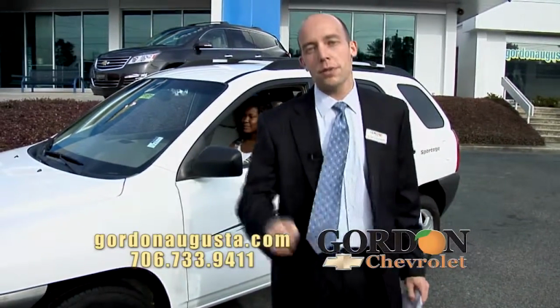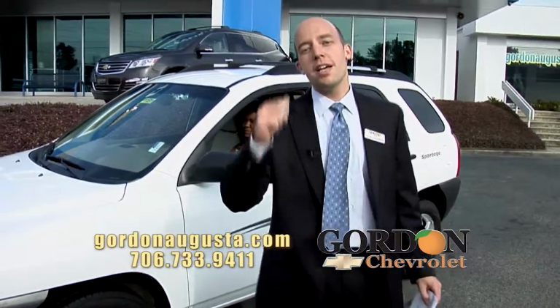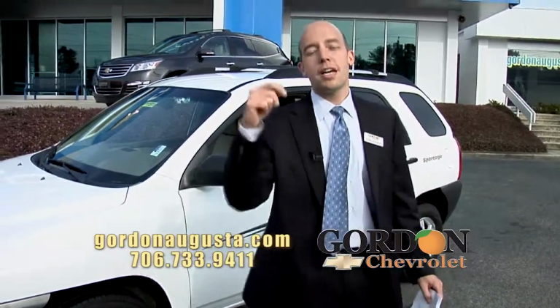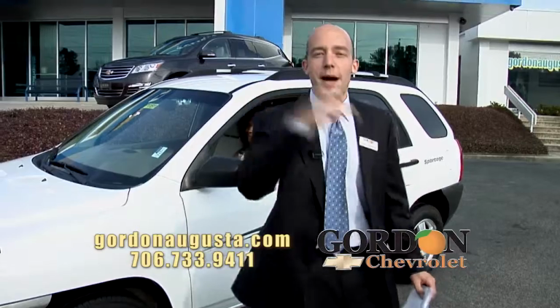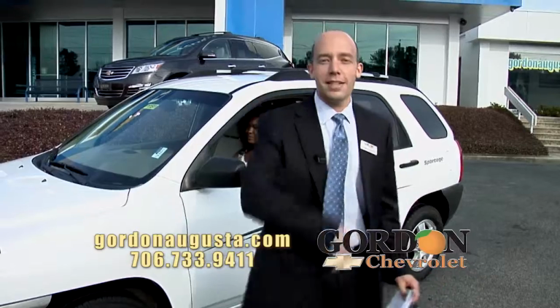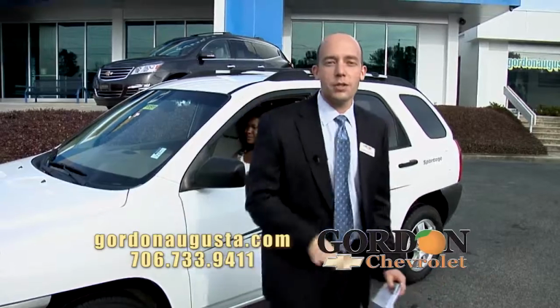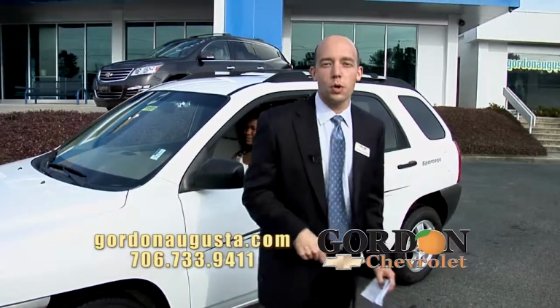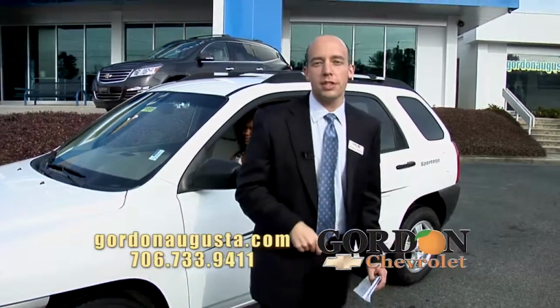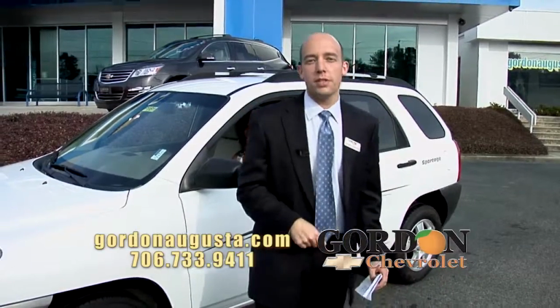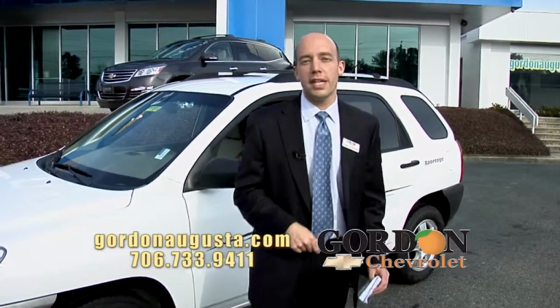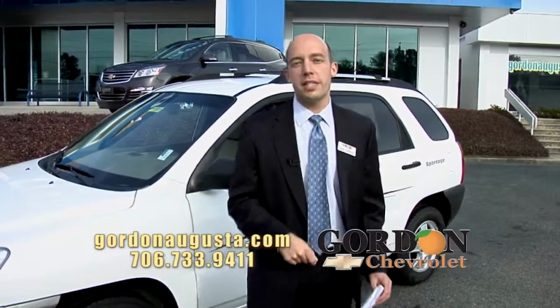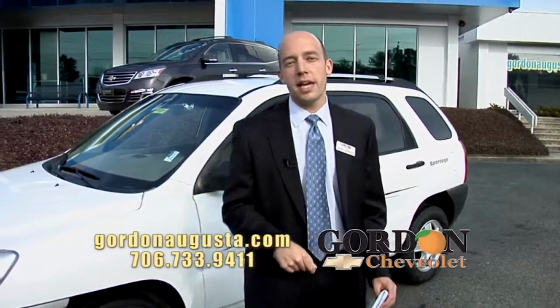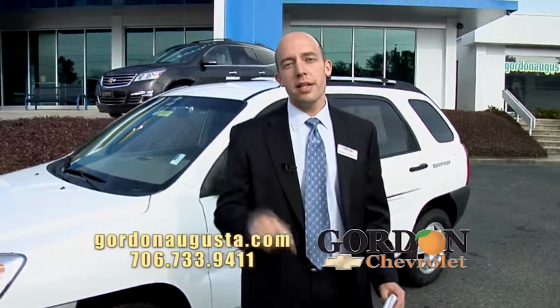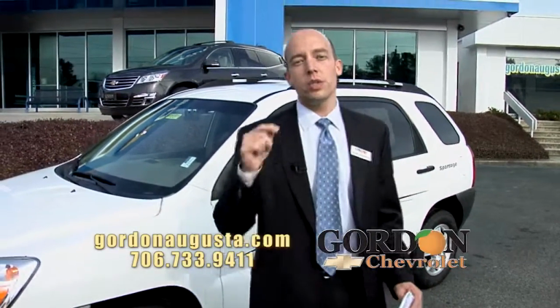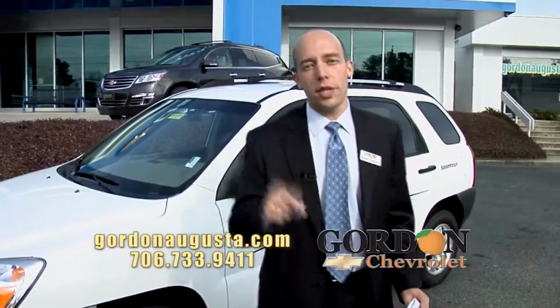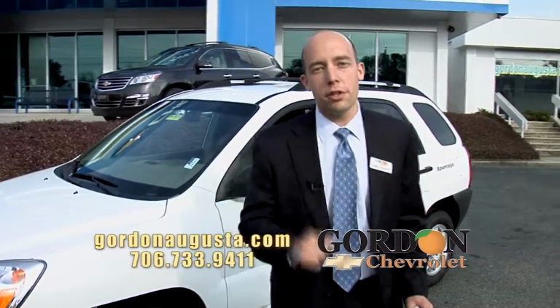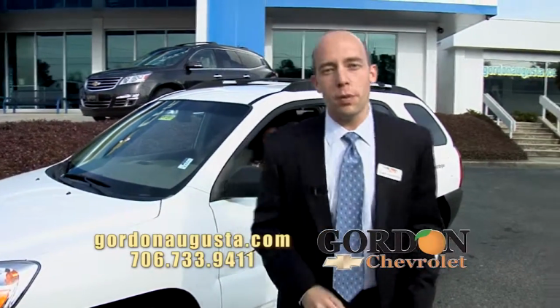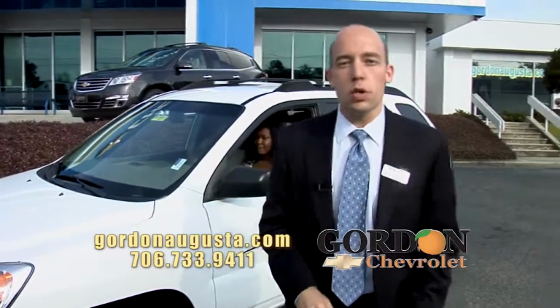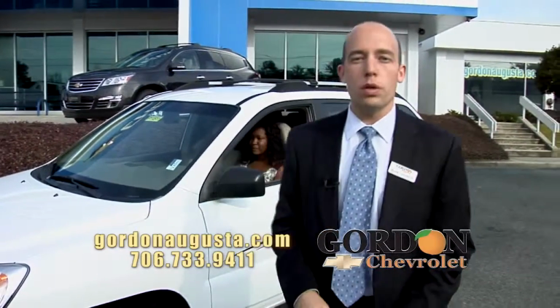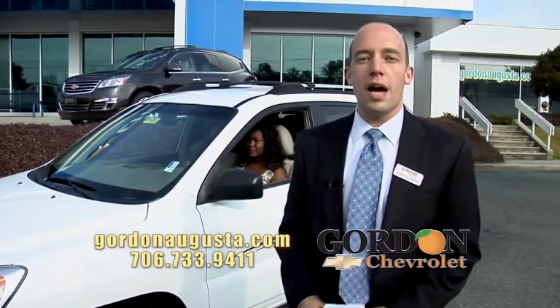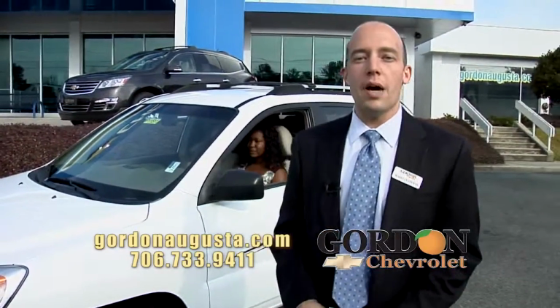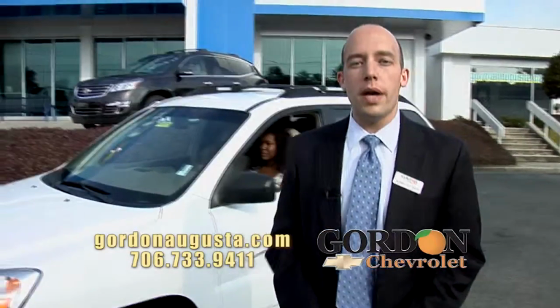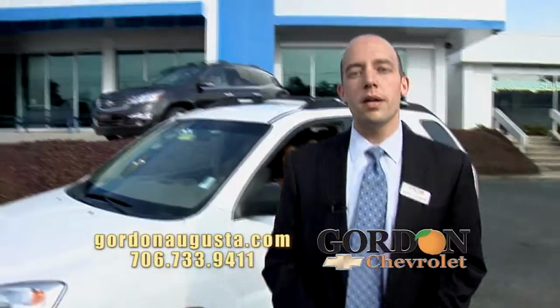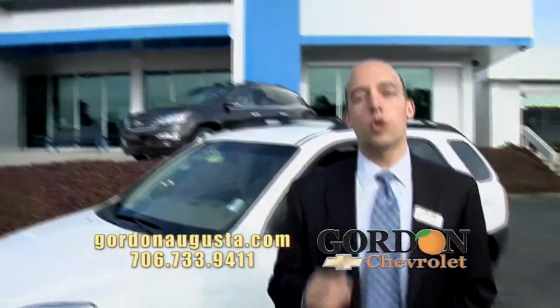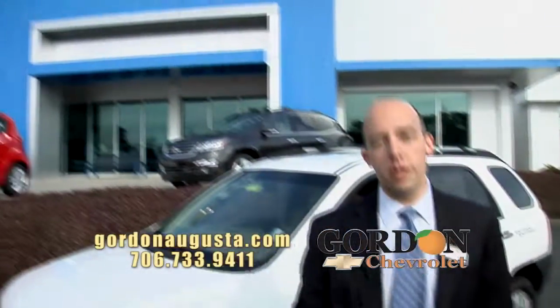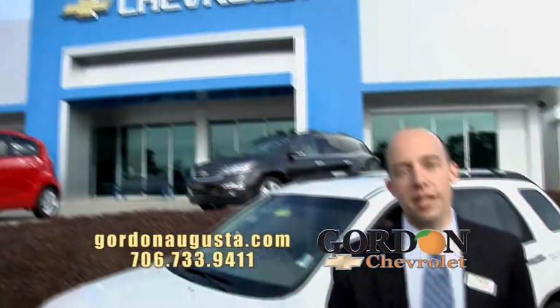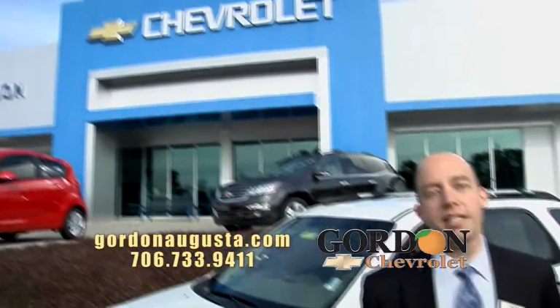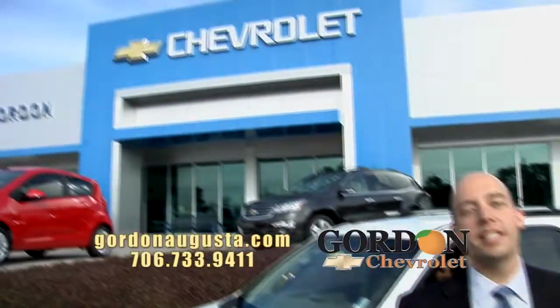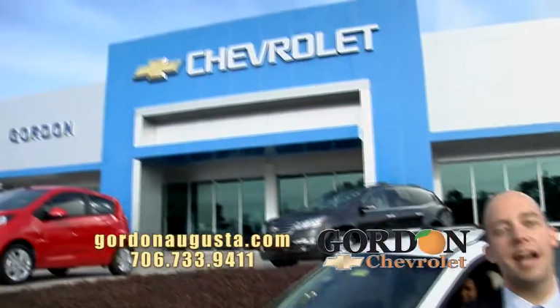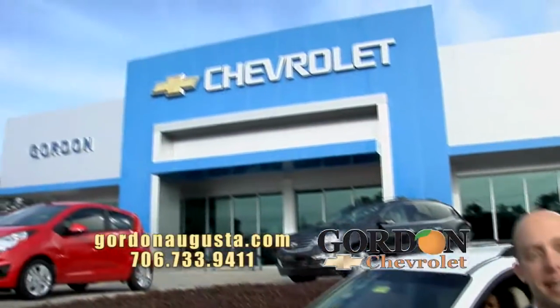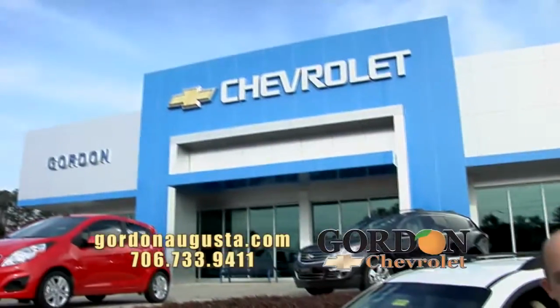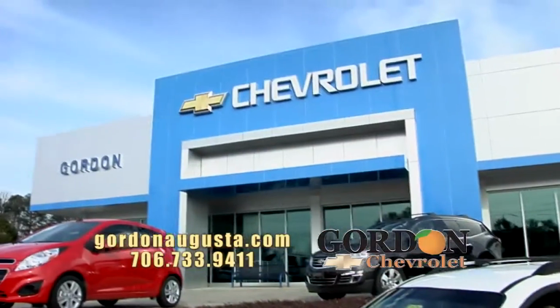Folks, come on down to Gordon Chevrolet today. 2031 Gordon Highway. GordonAugusta.com.